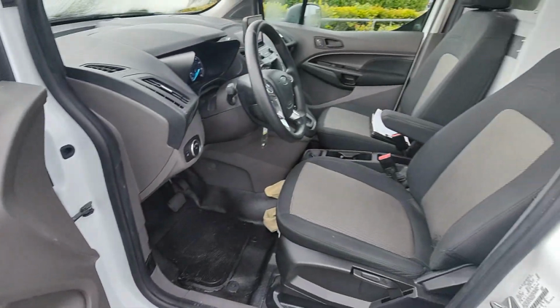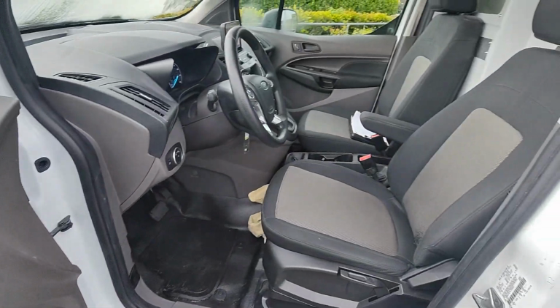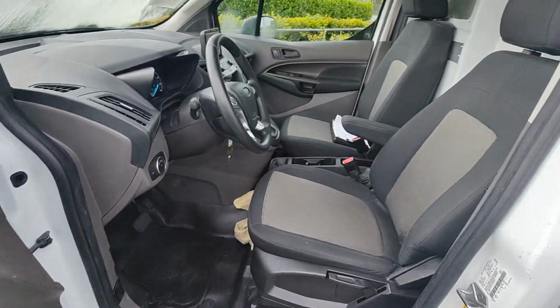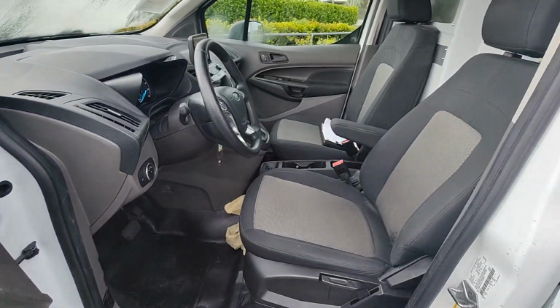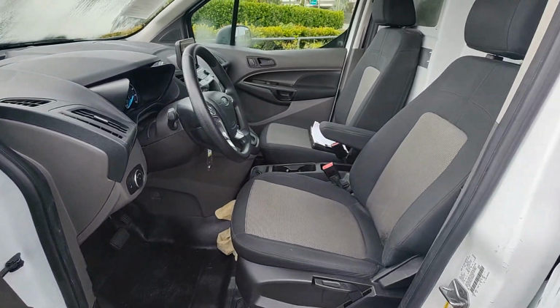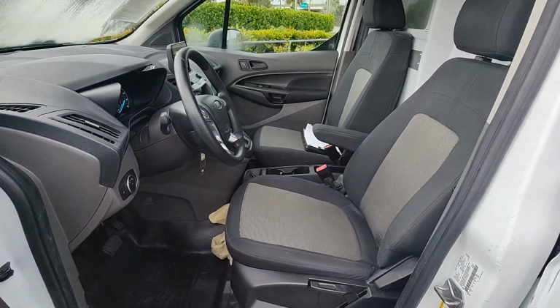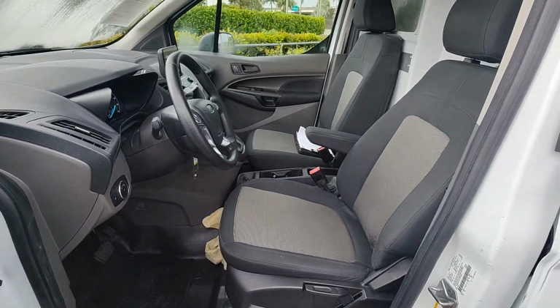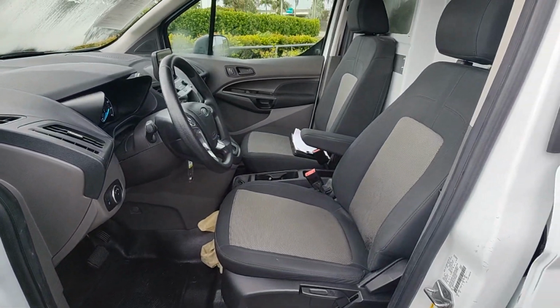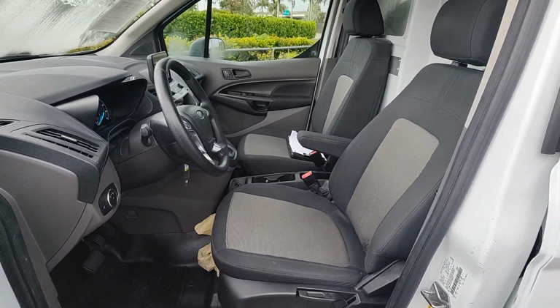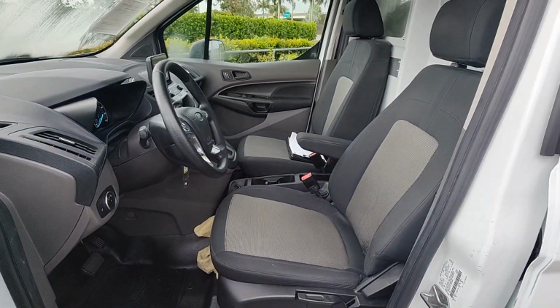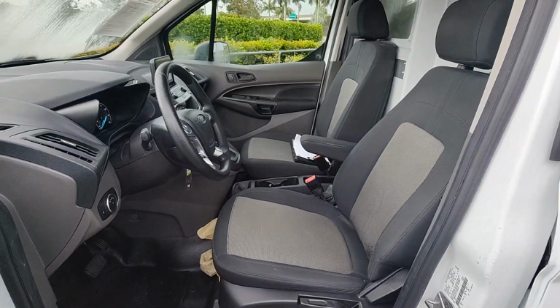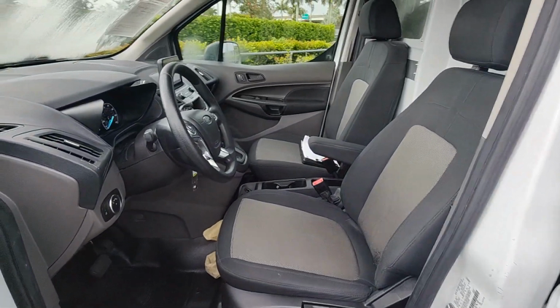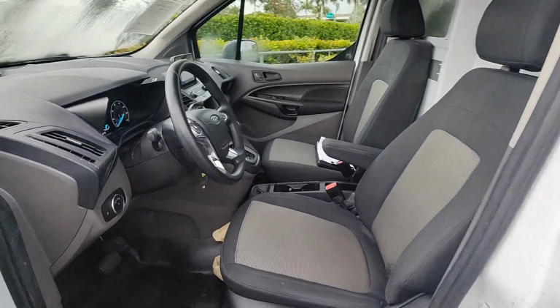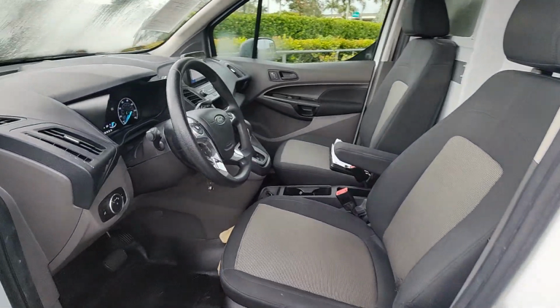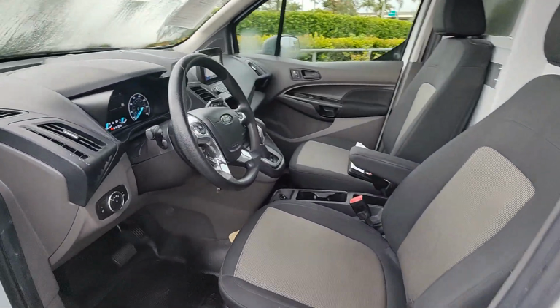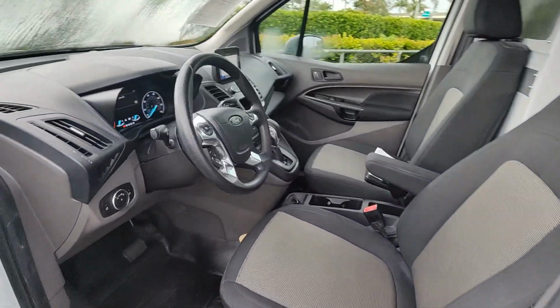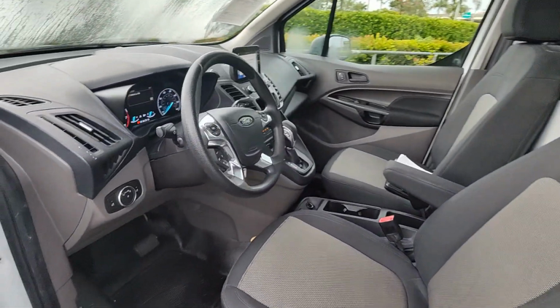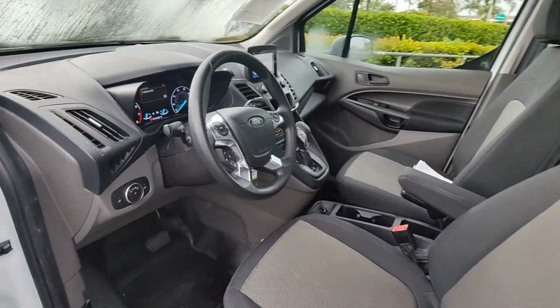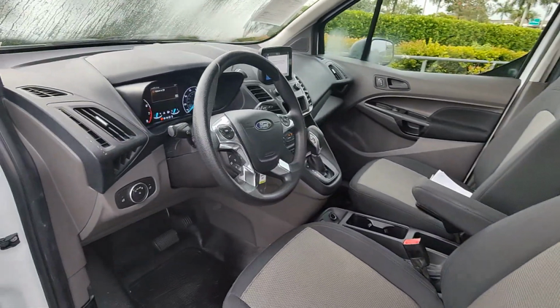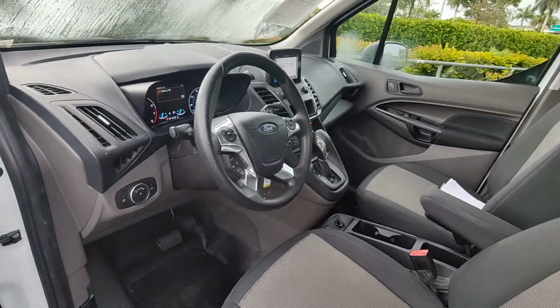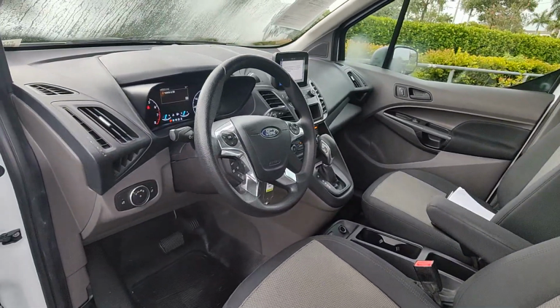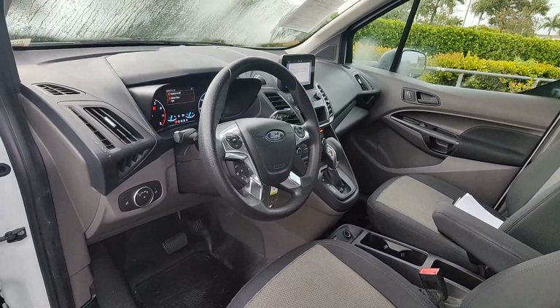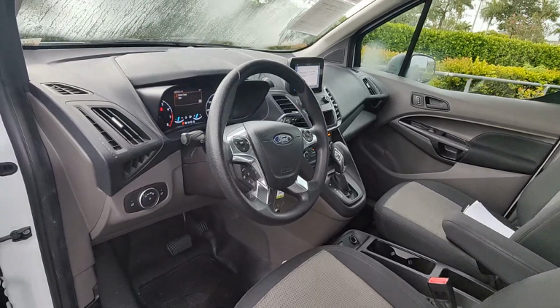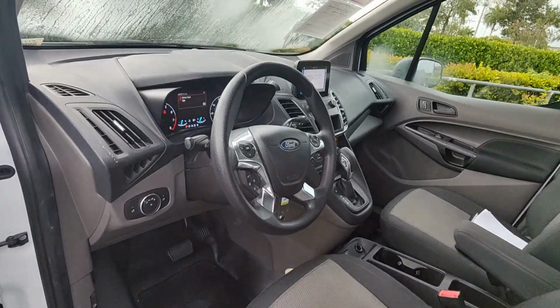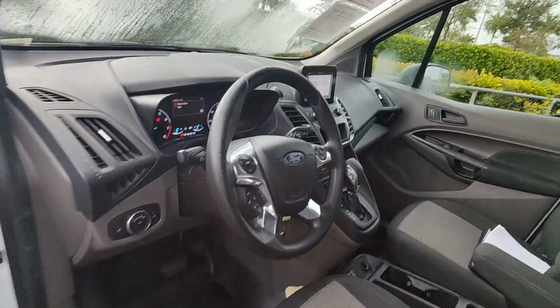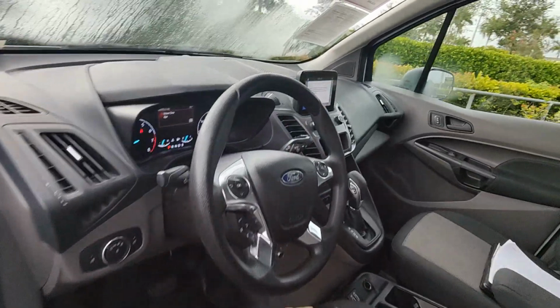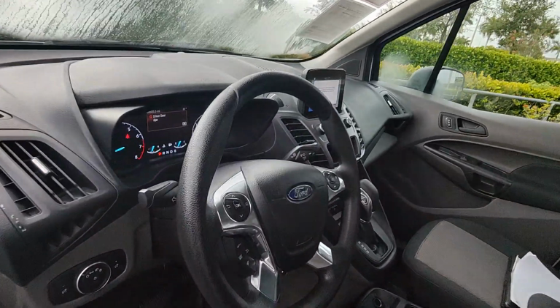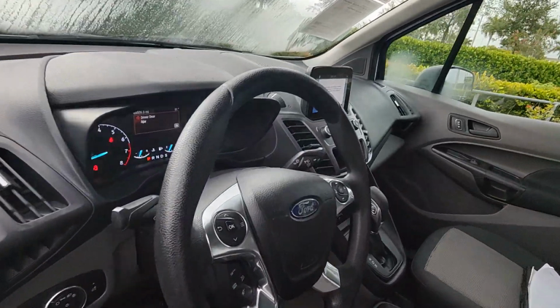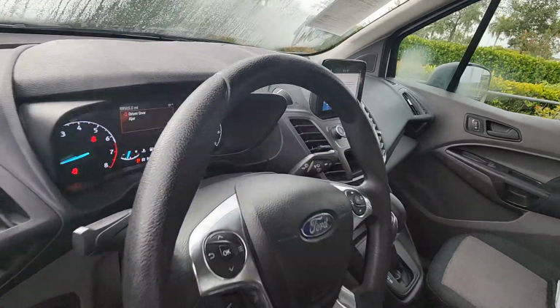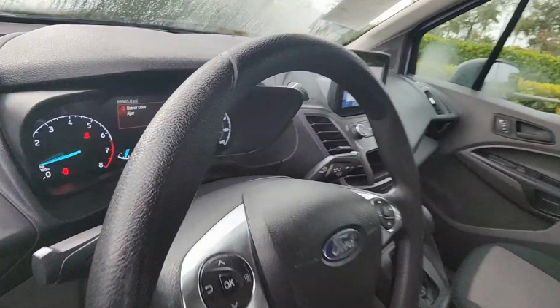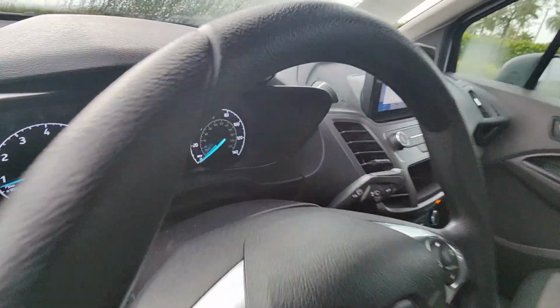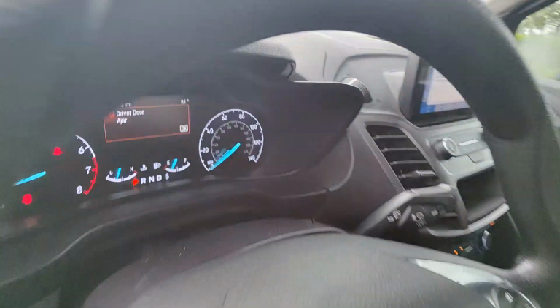Additional features include rain sensing wipers, intermittent wipers, traction control, and a tire pressure monitoring system.